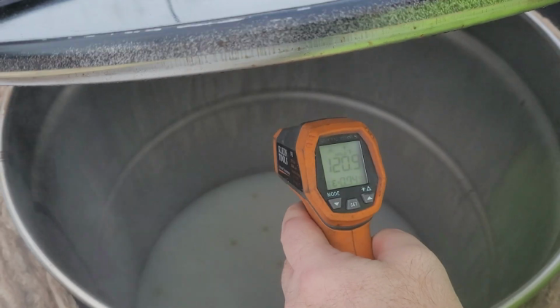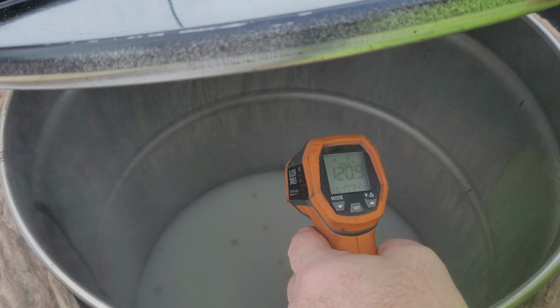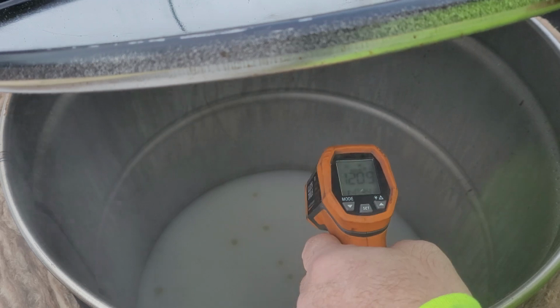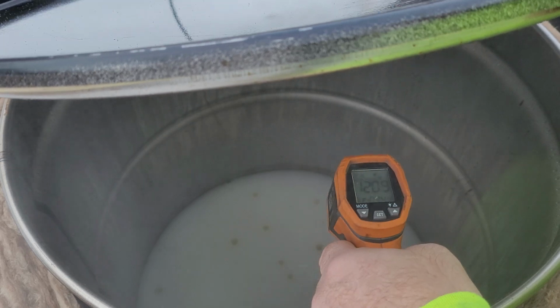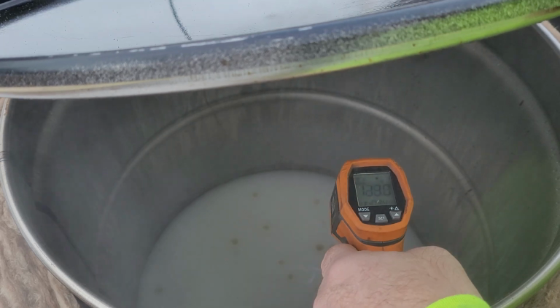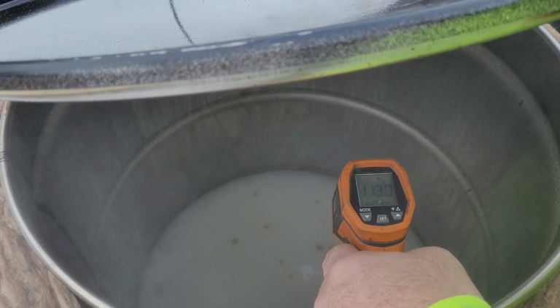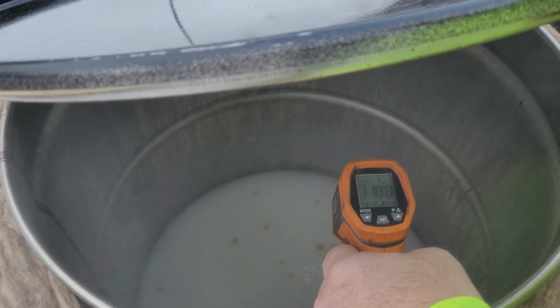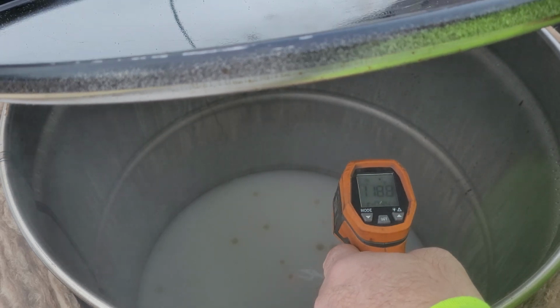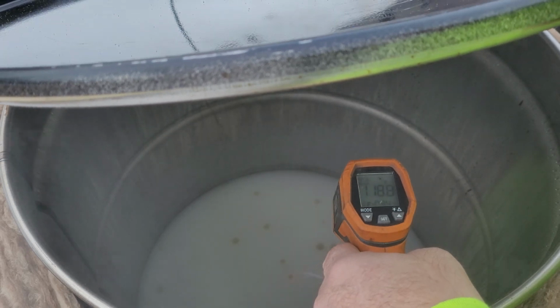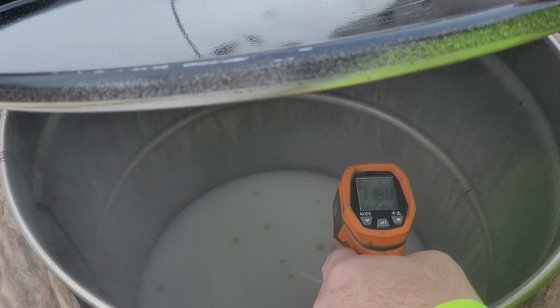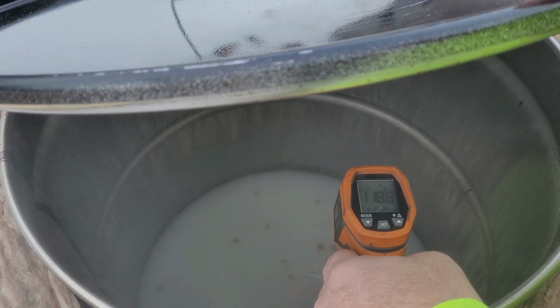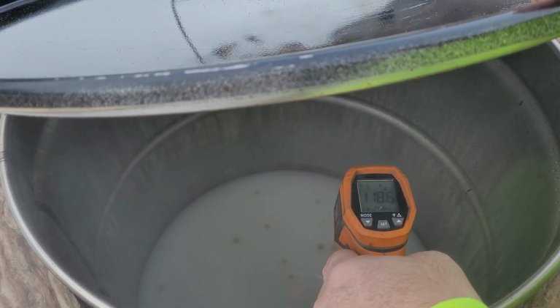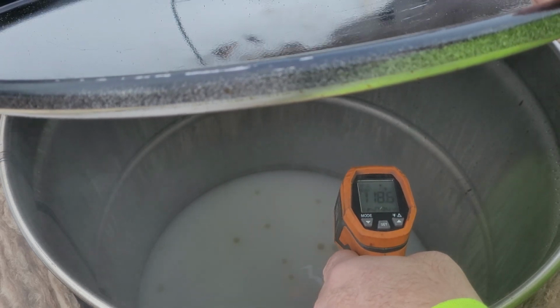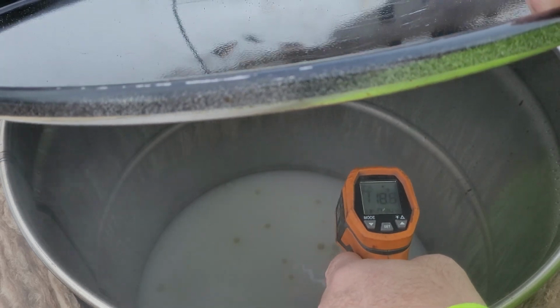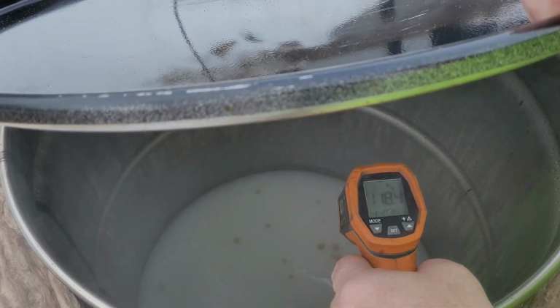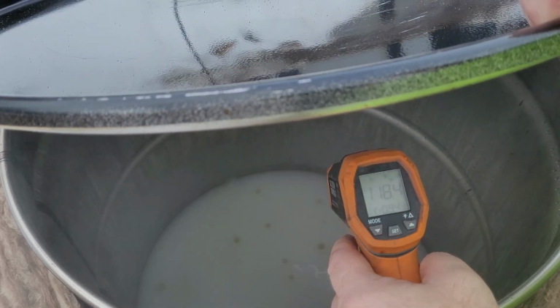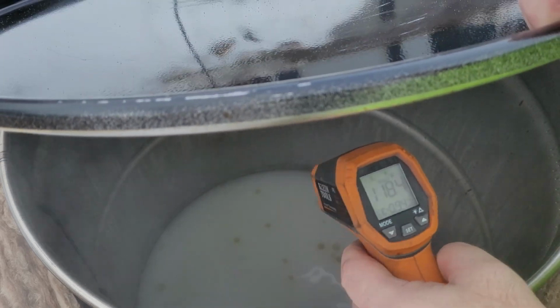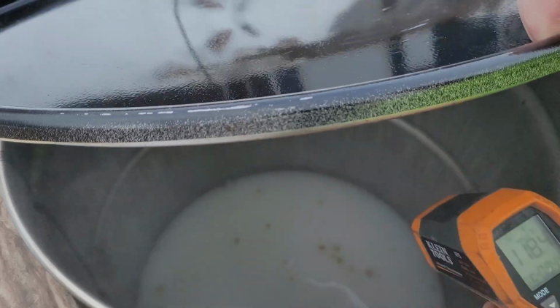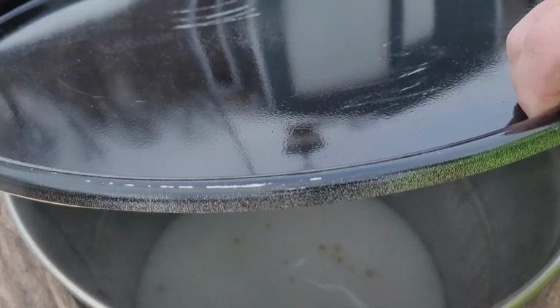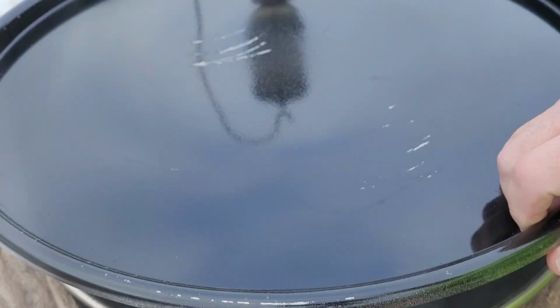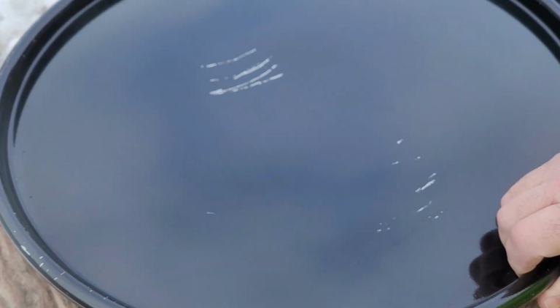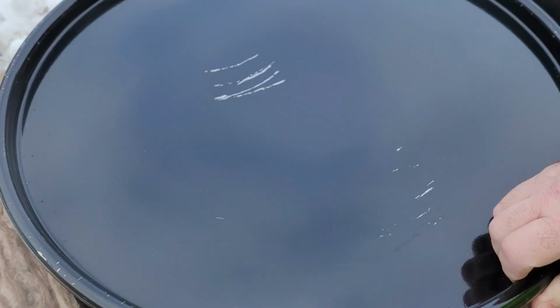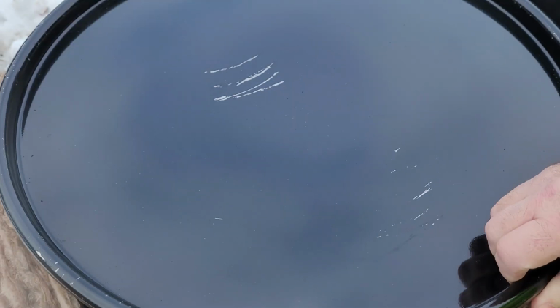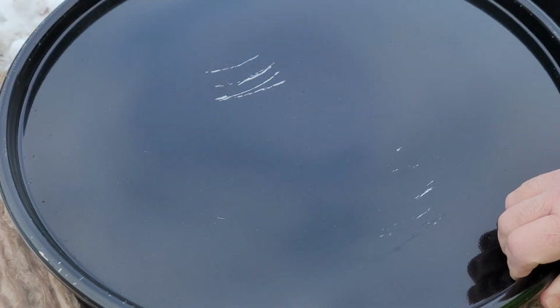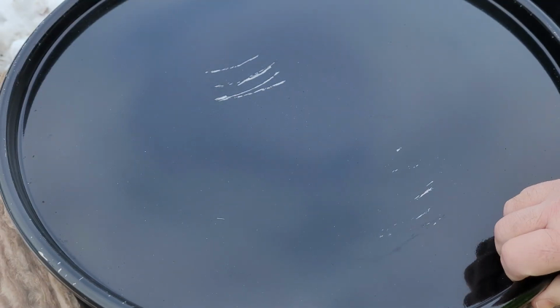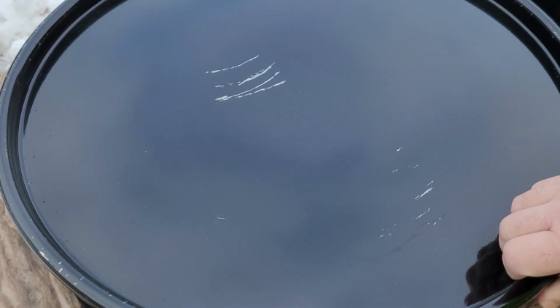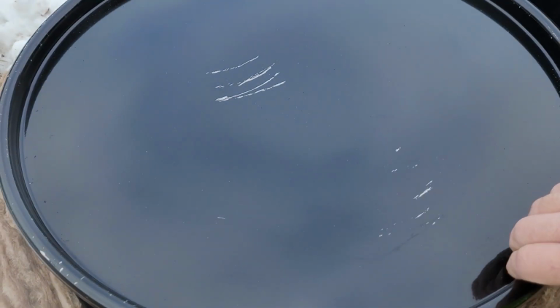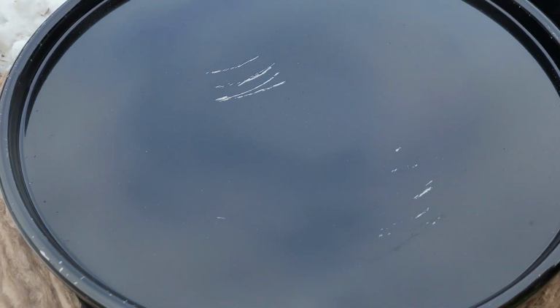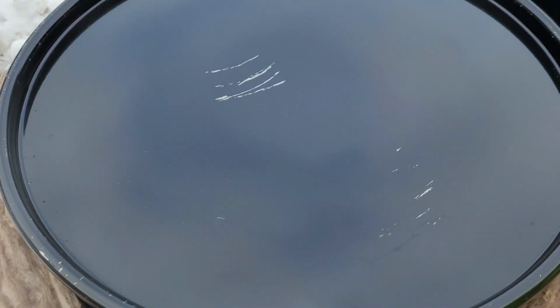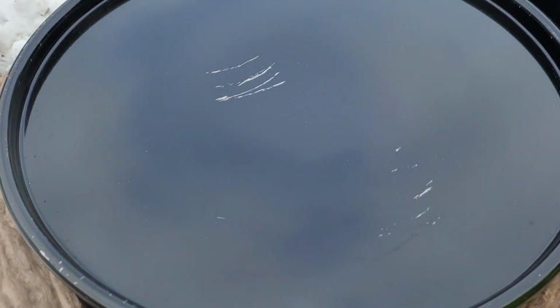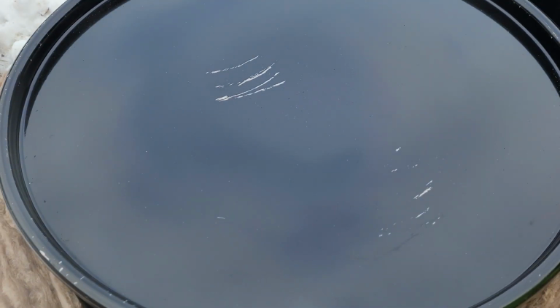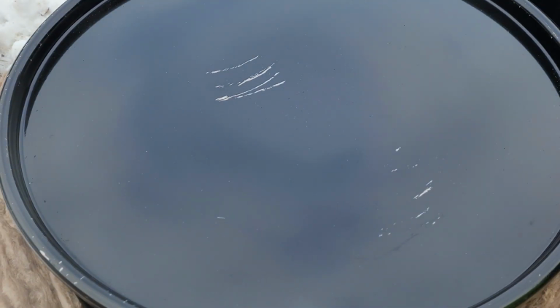We're at 120 degrees and I think that's going to be good enough. We'll just stick it in there for a little longer.